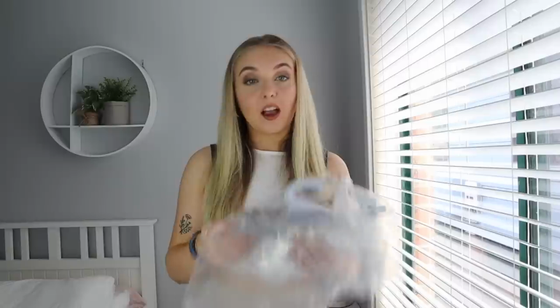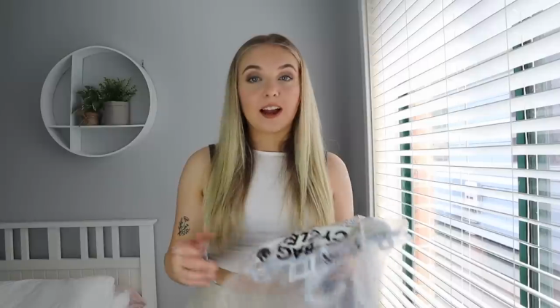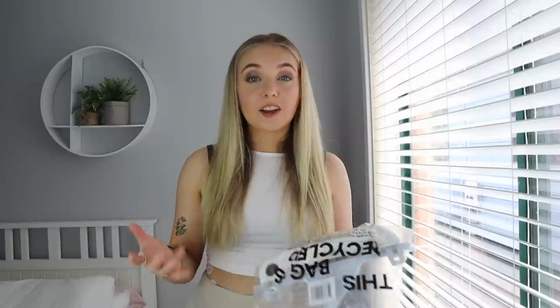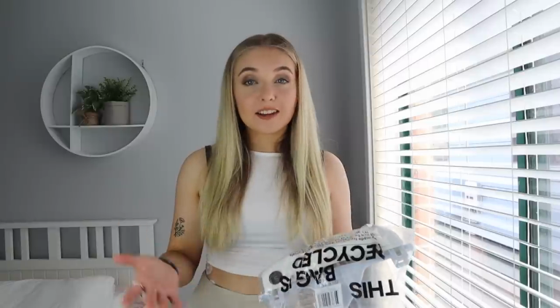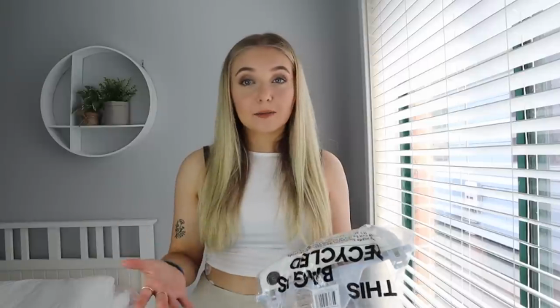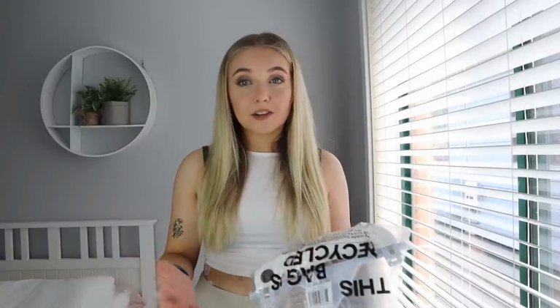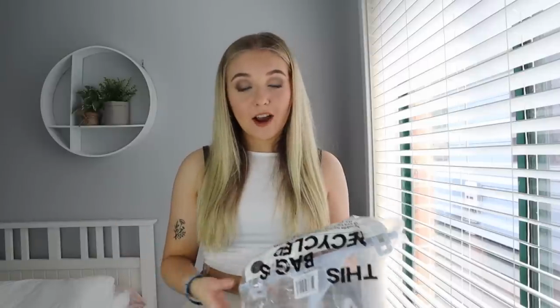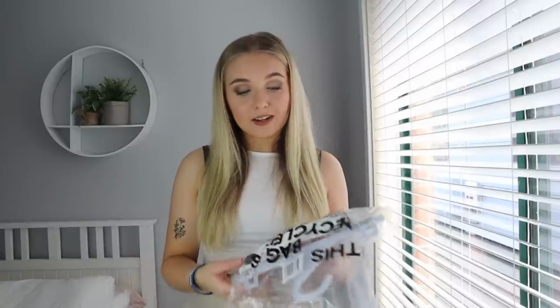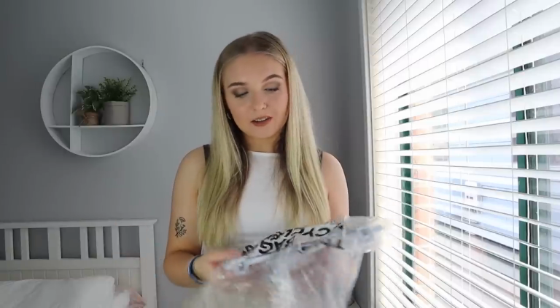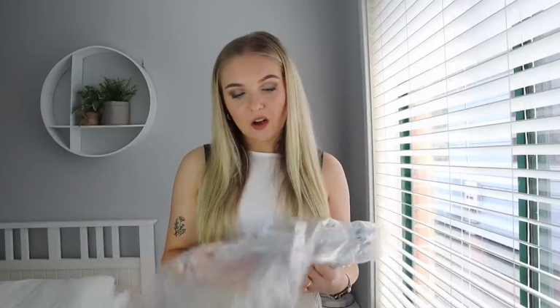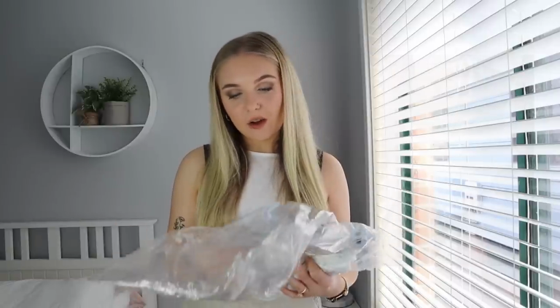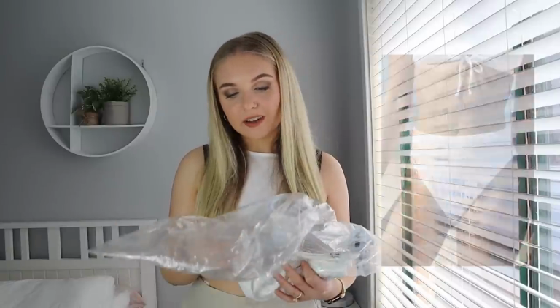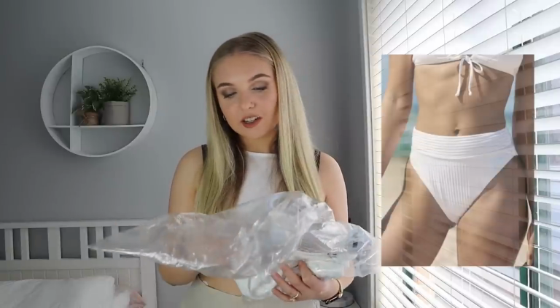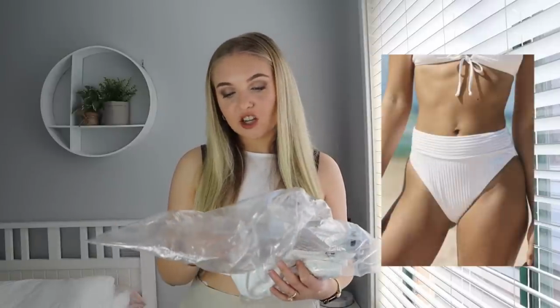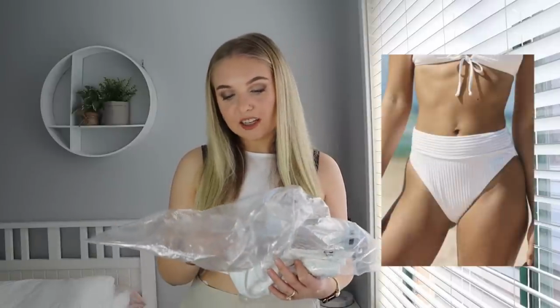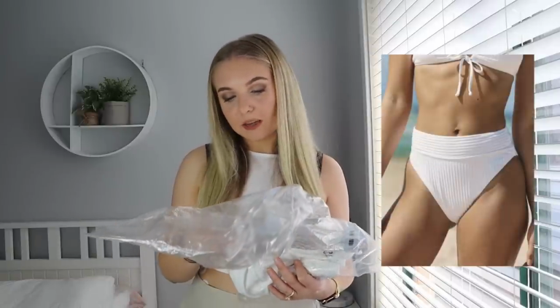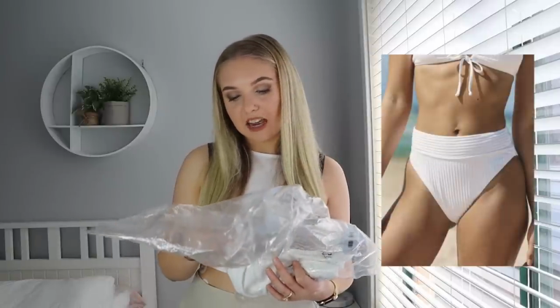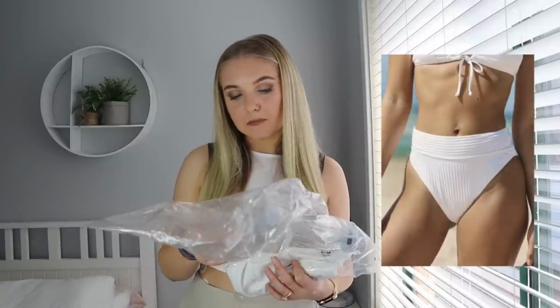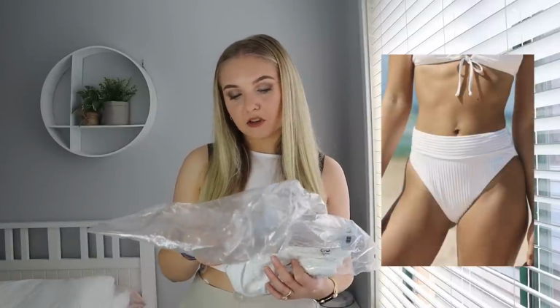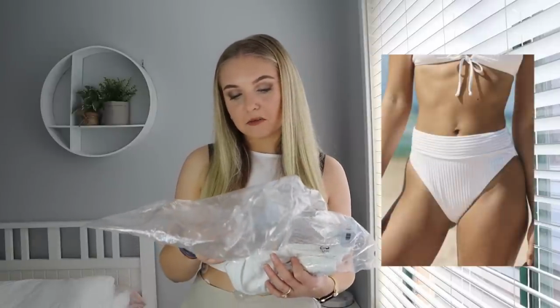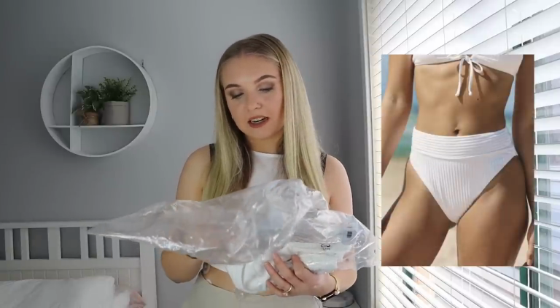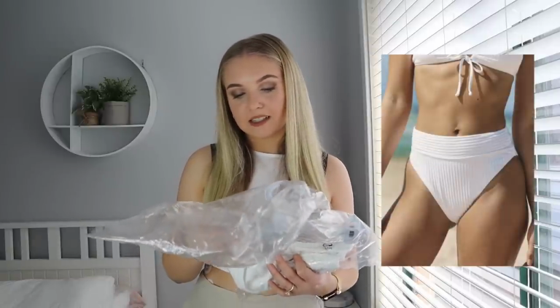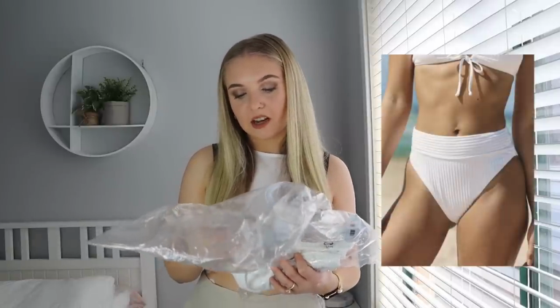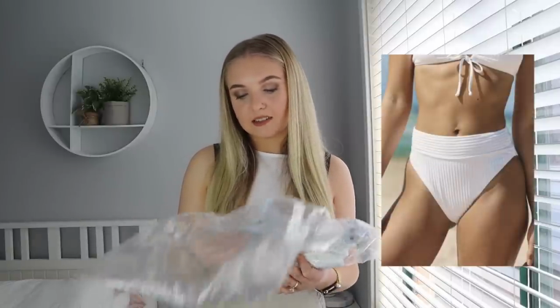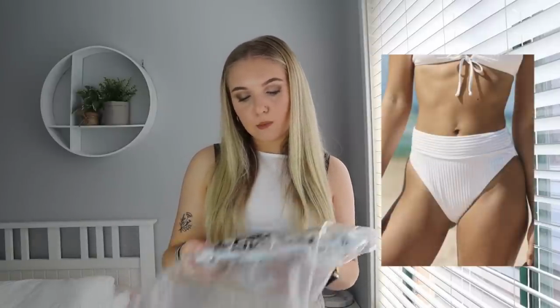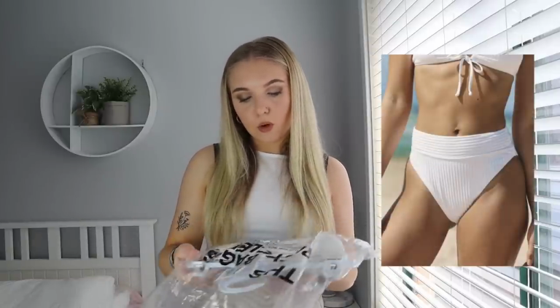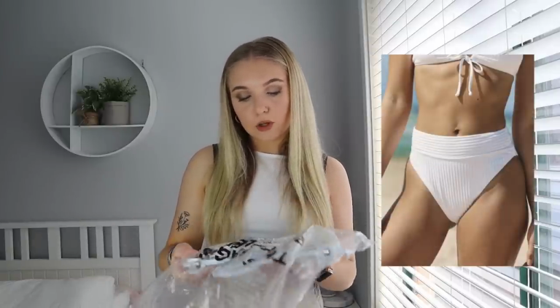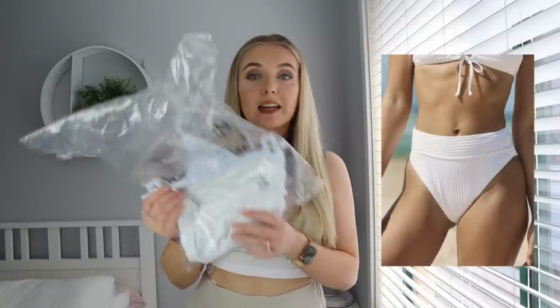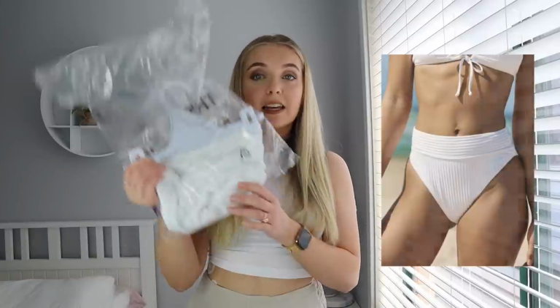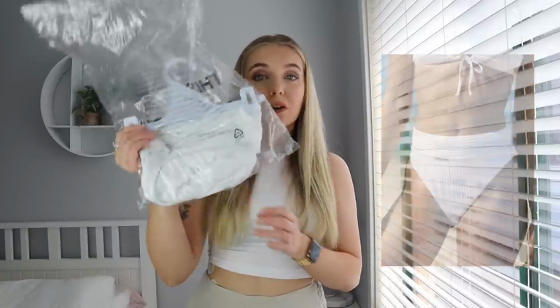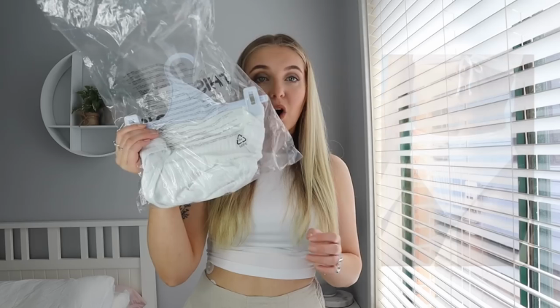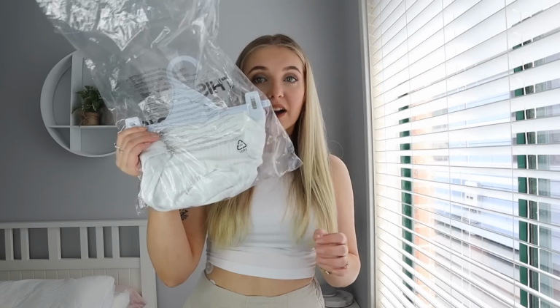Alright, next I'm going to try on the high-waisted cheeky bikini bottom in a size small in white.